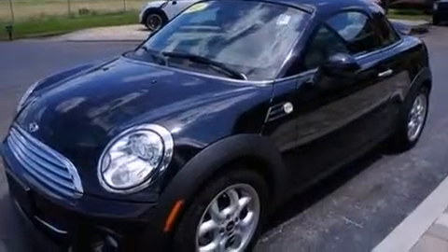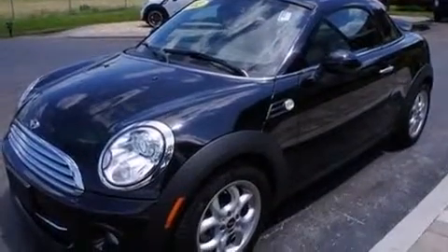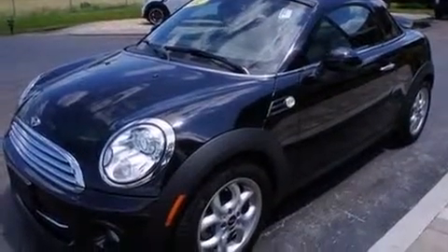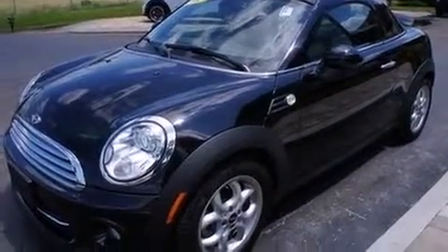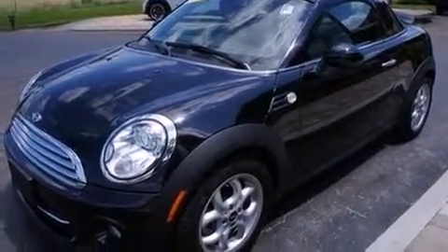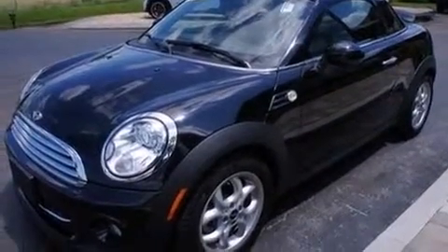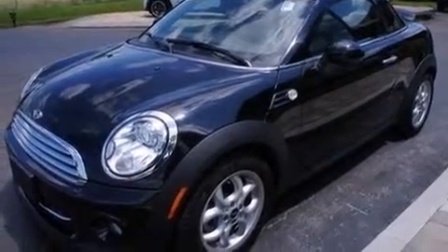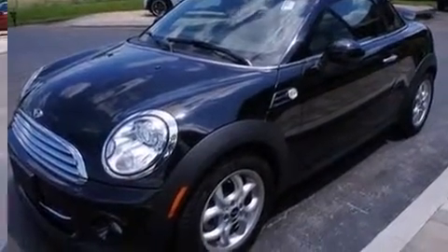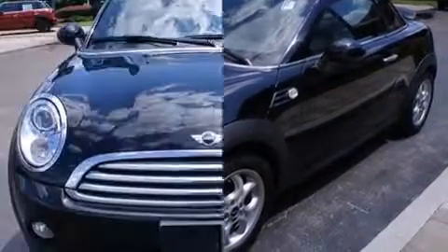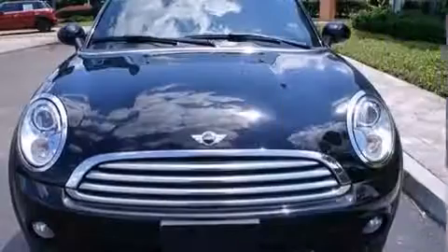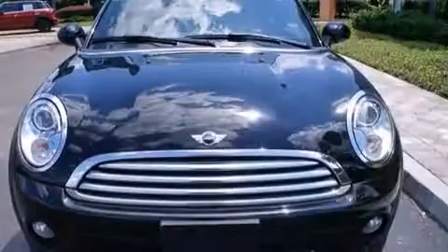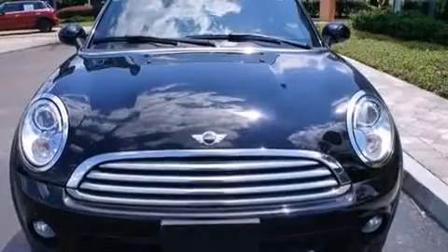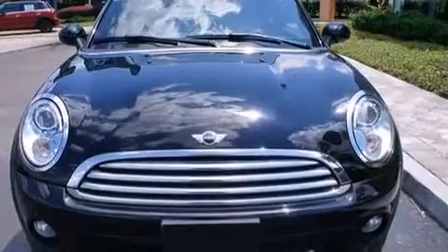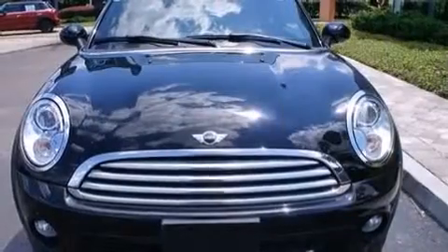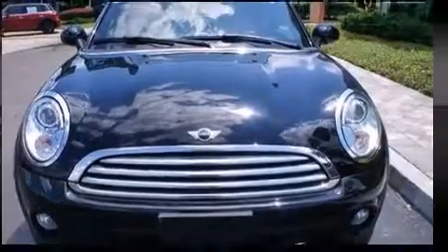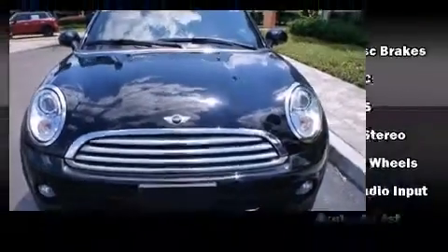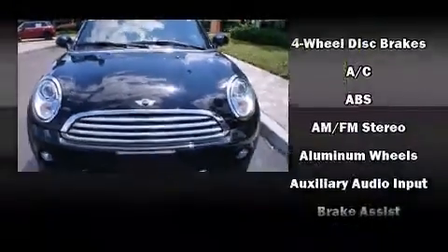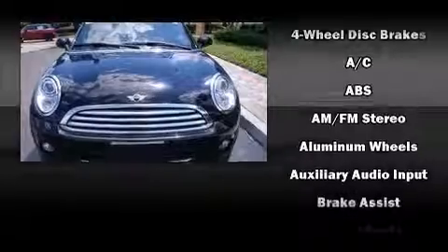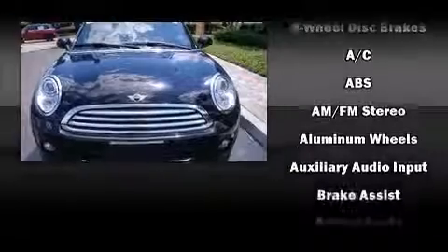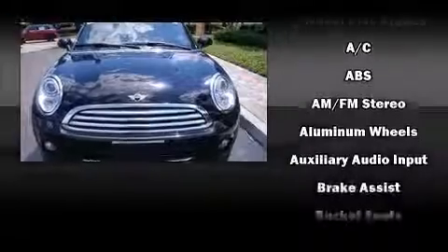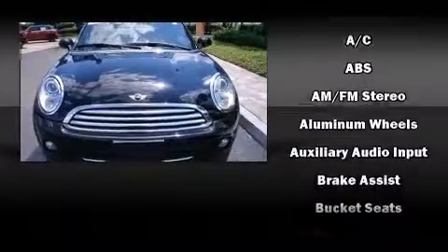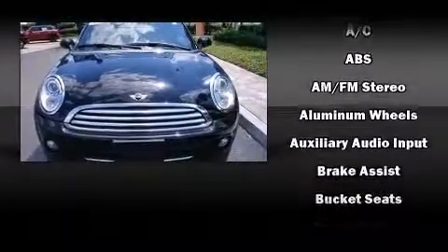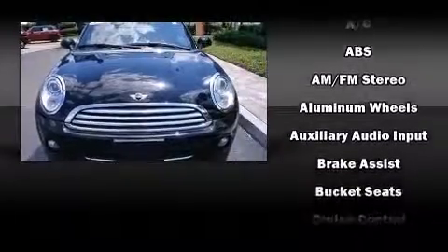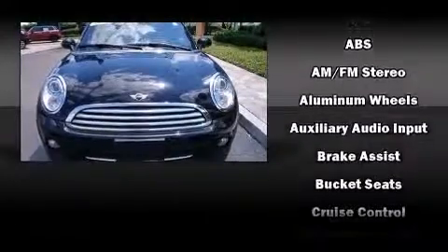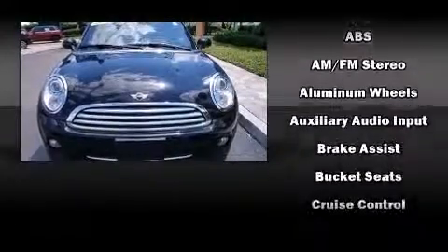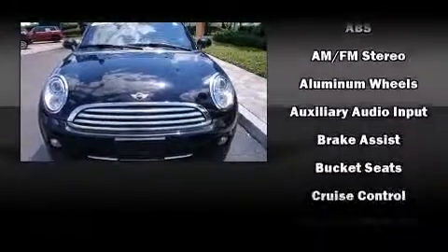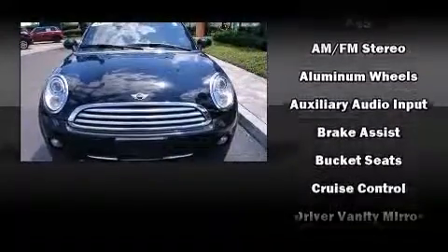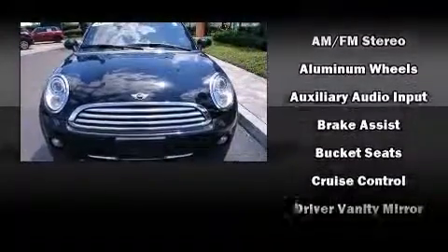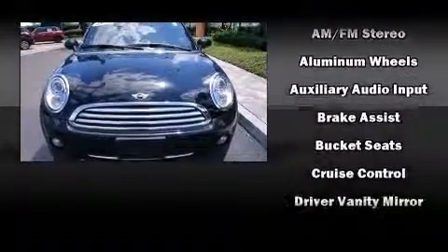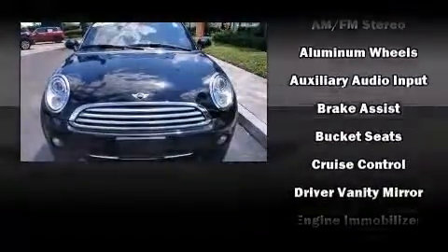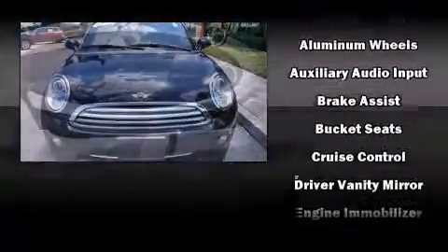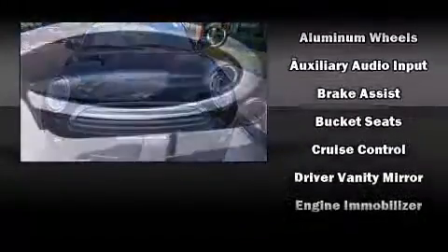Top features include air conditioning, speed-sensitive wipers, a trip computer, and more.